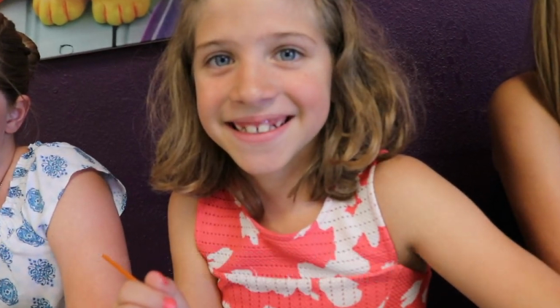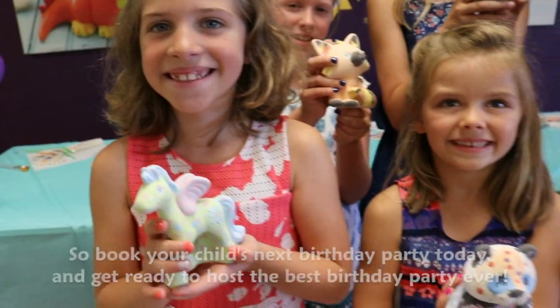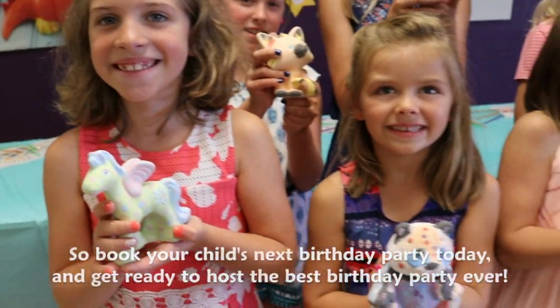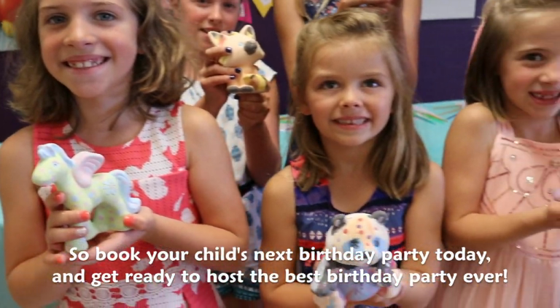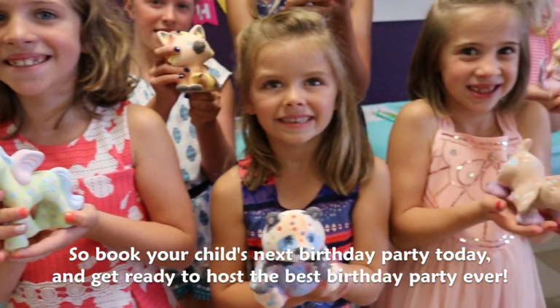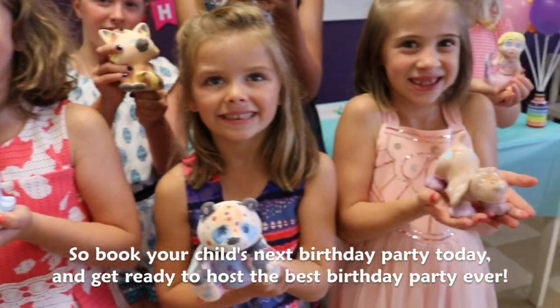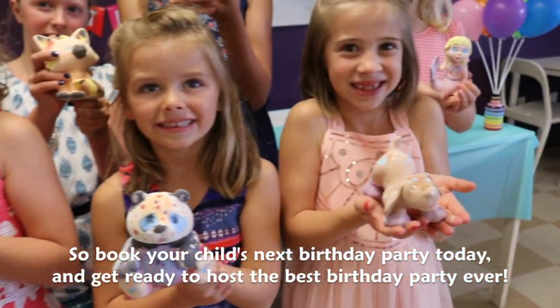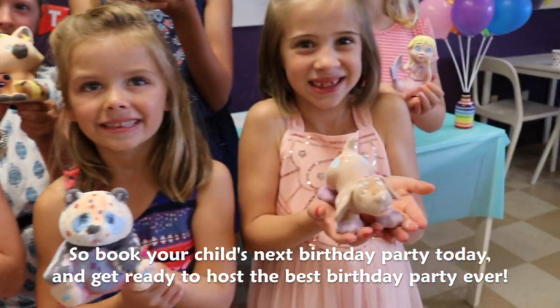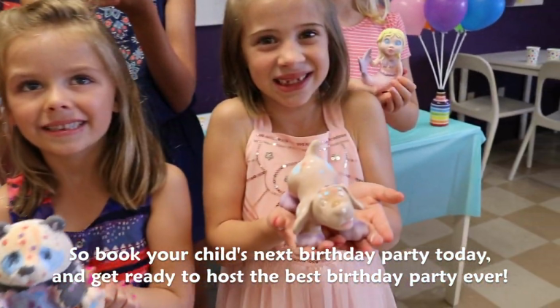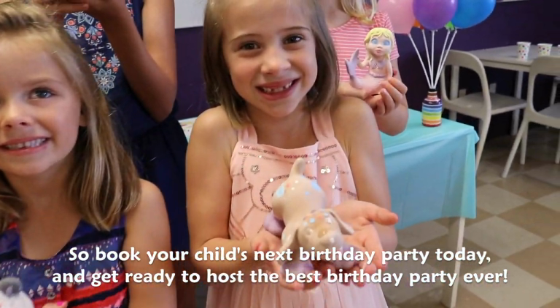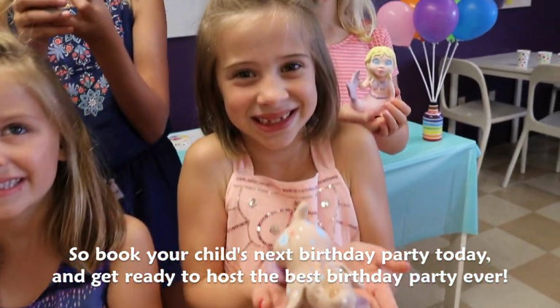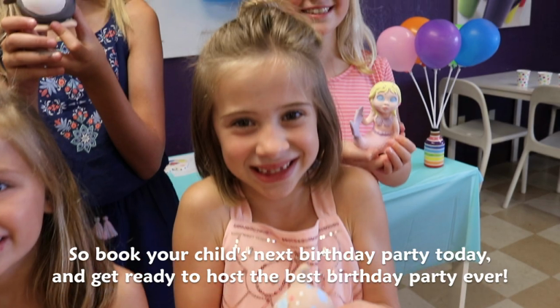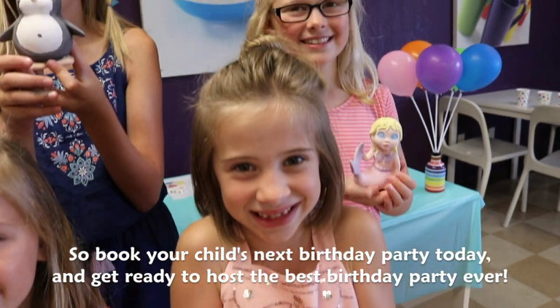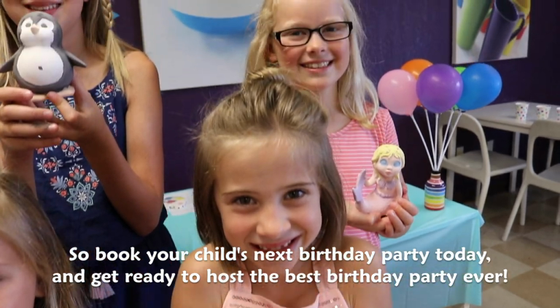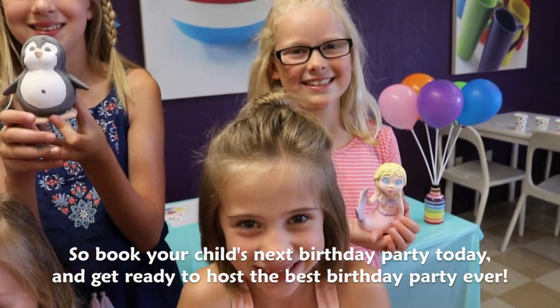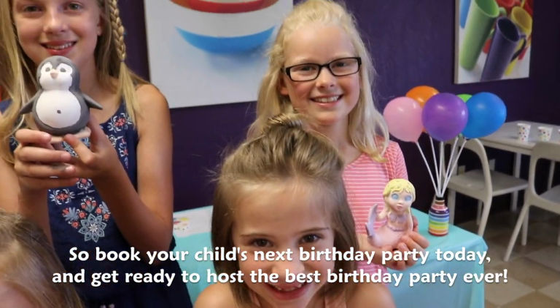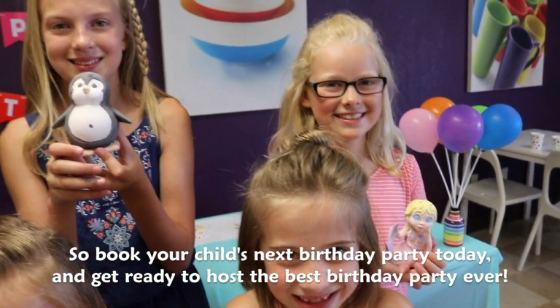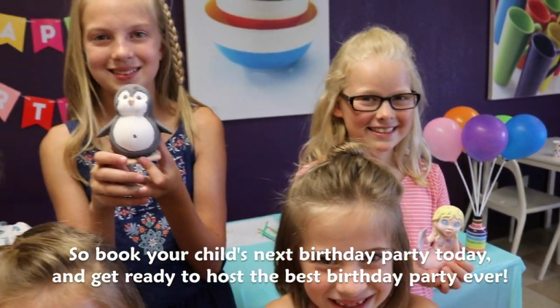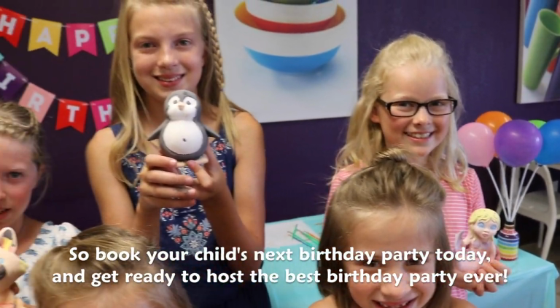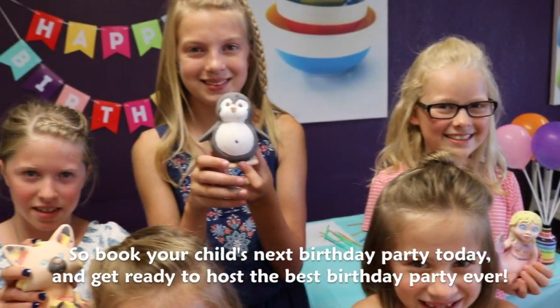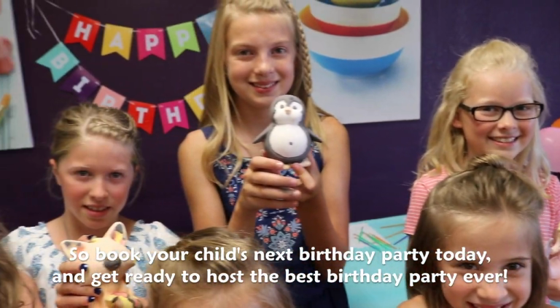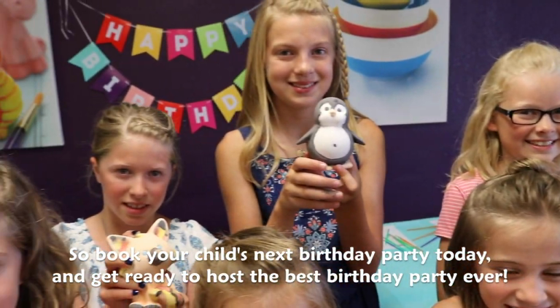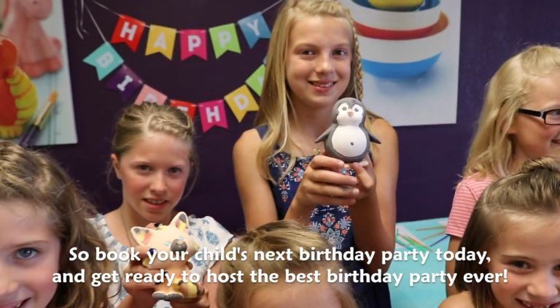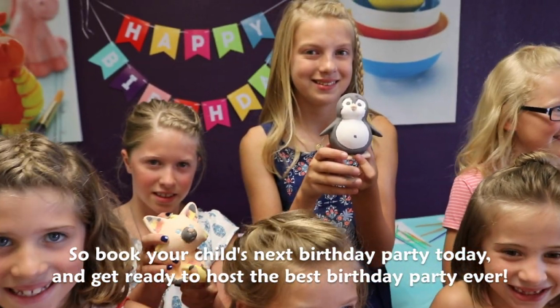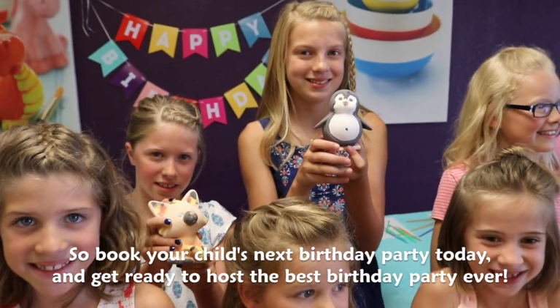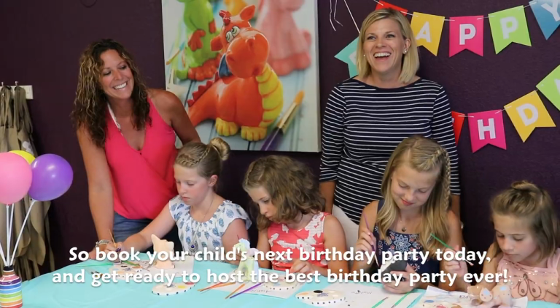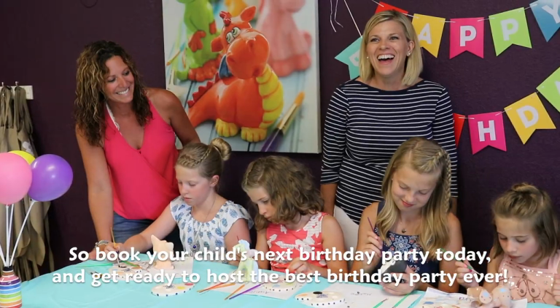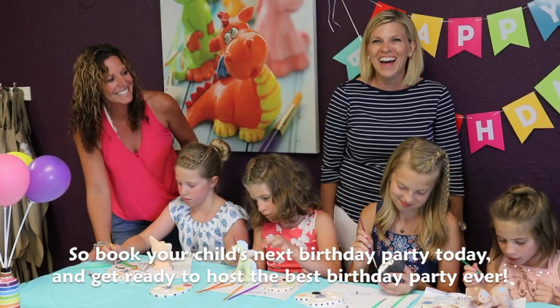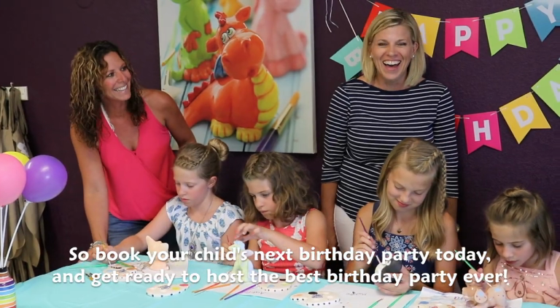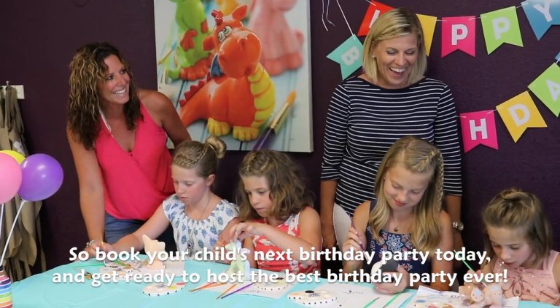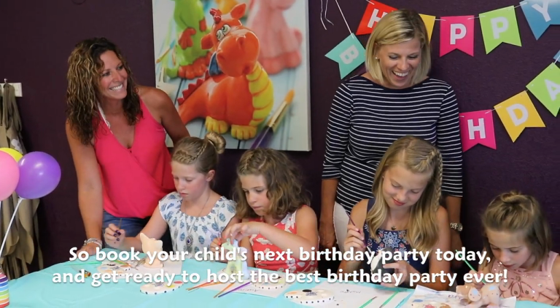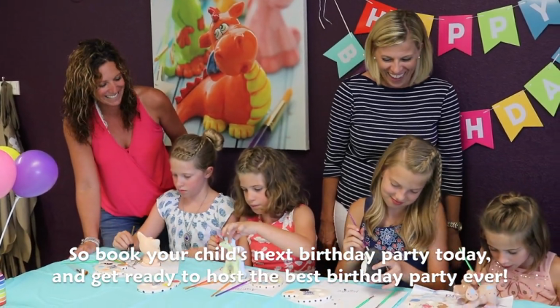So book your child's next birthday party today and get ready to host the best birthday party ever. We'll see you soon!